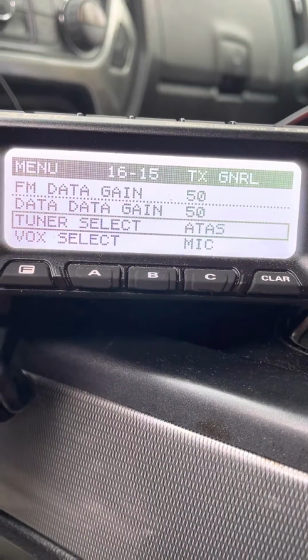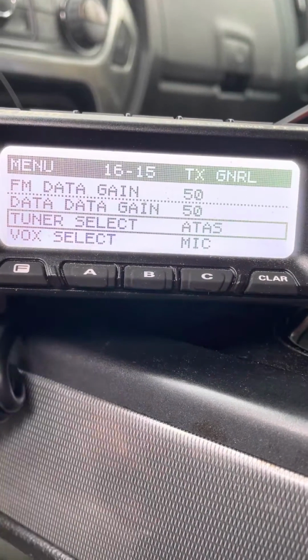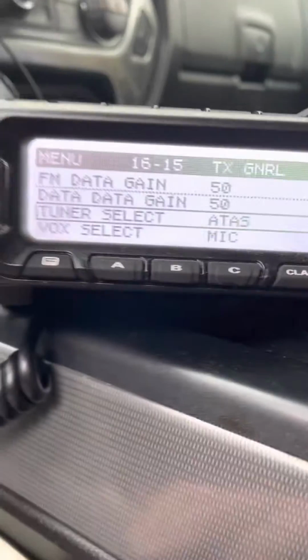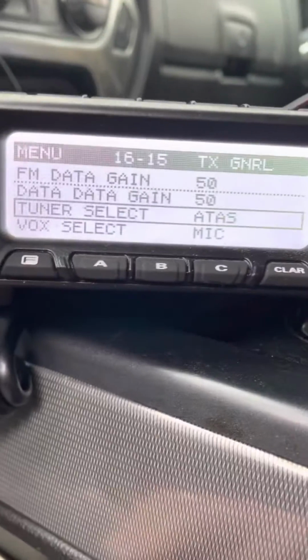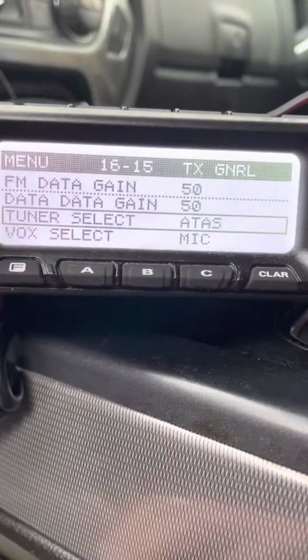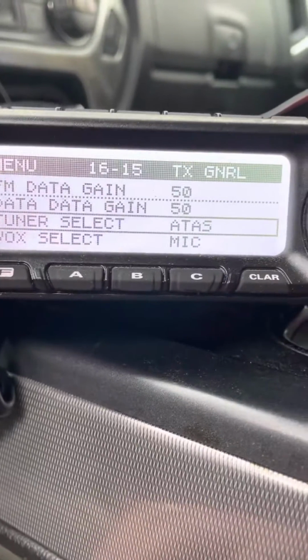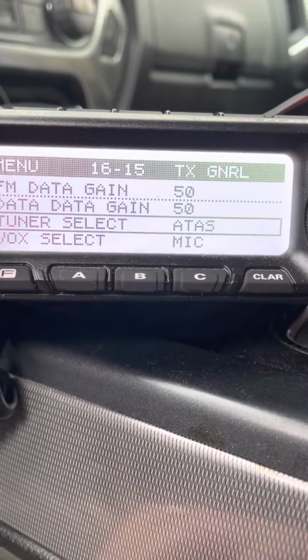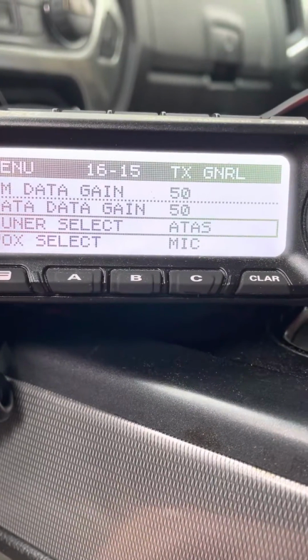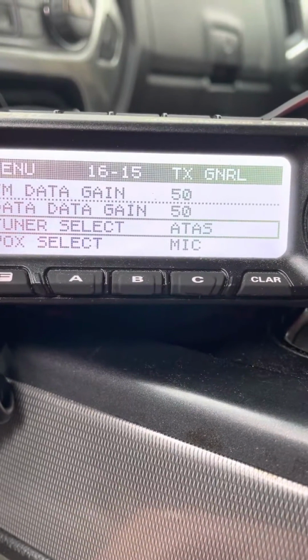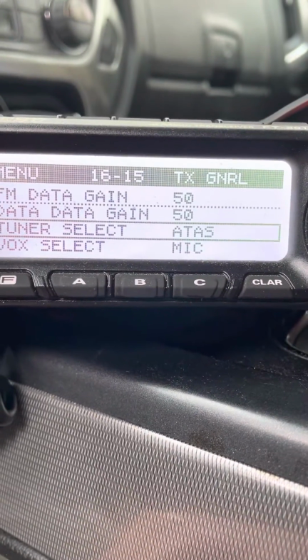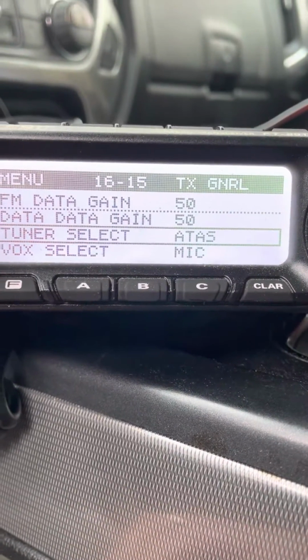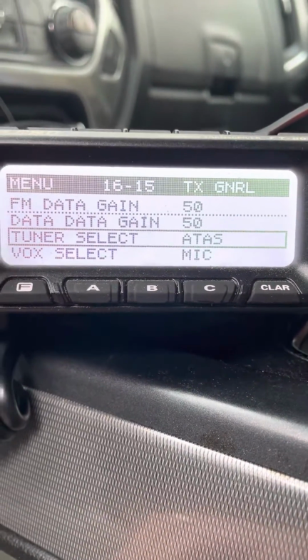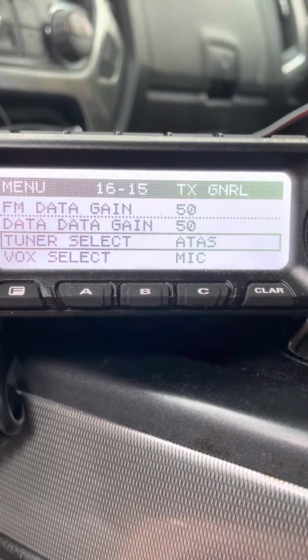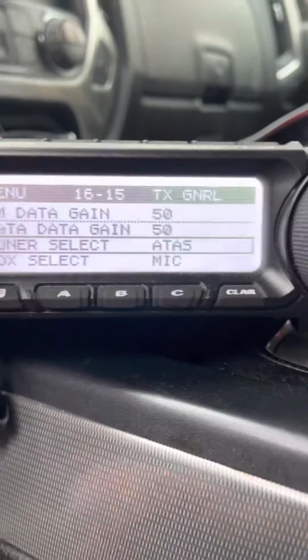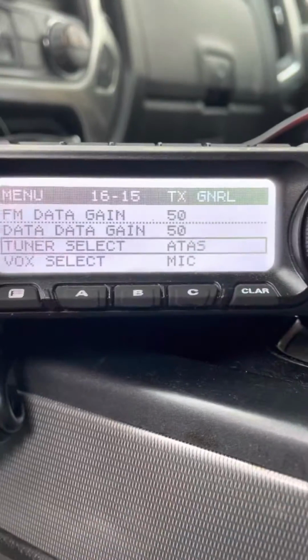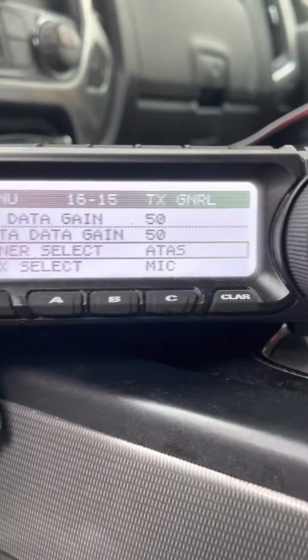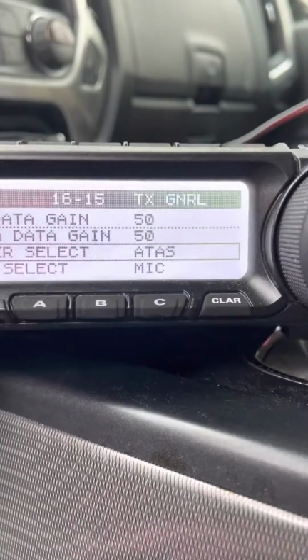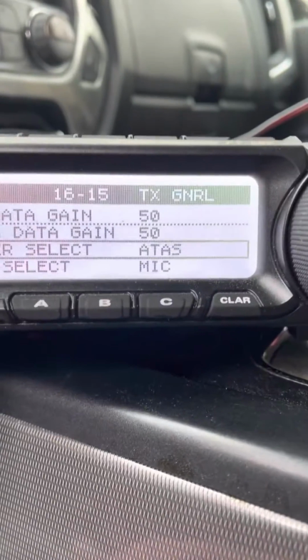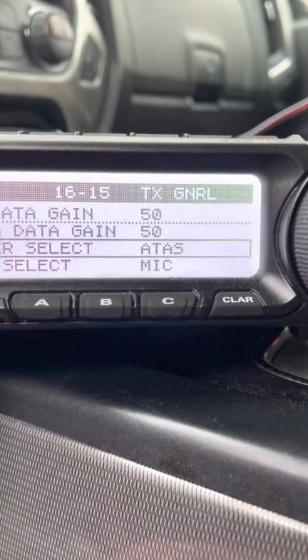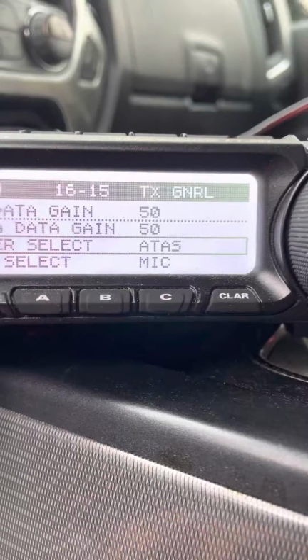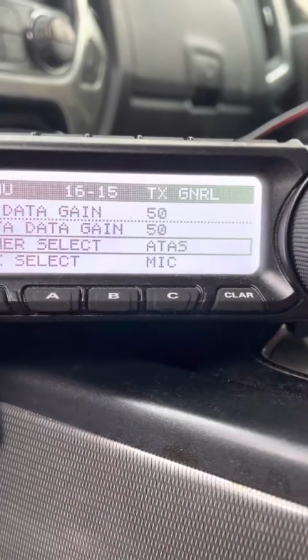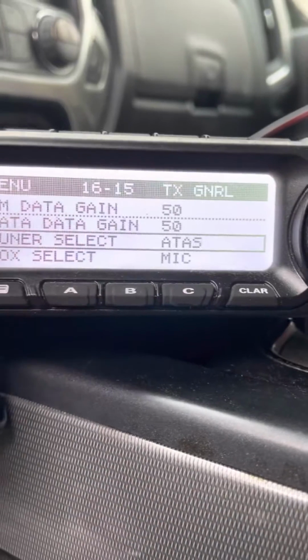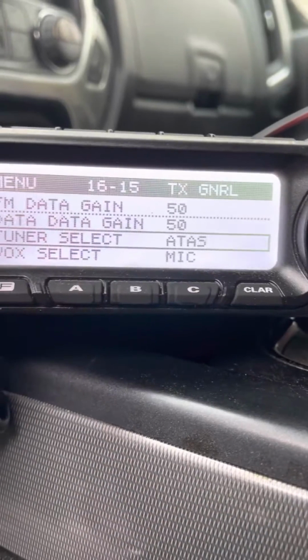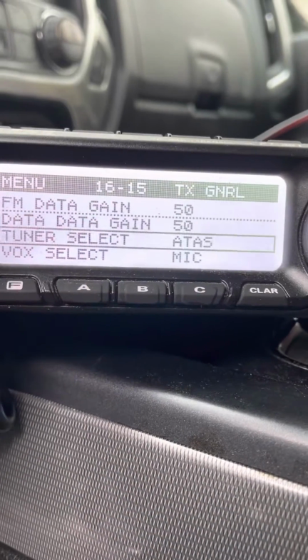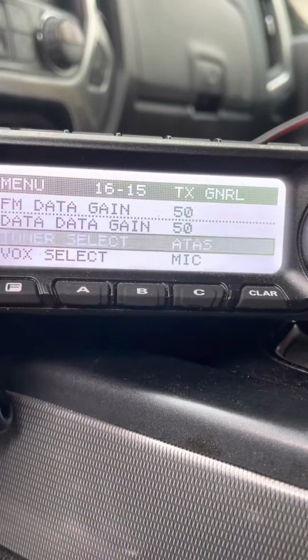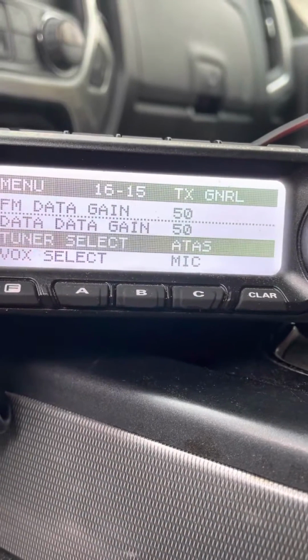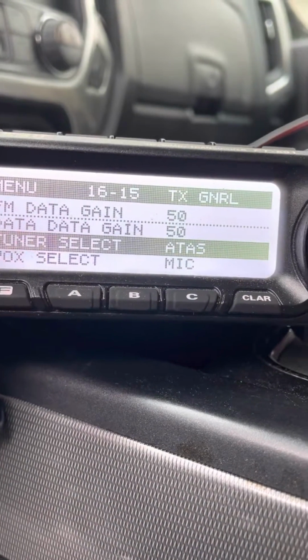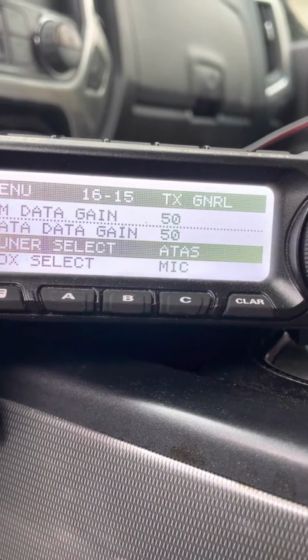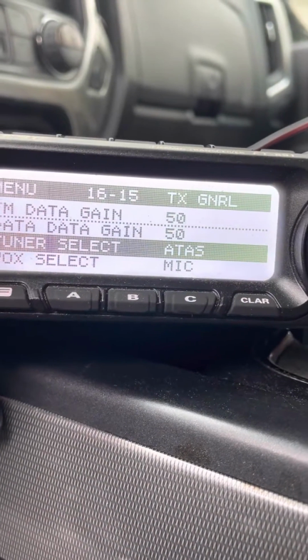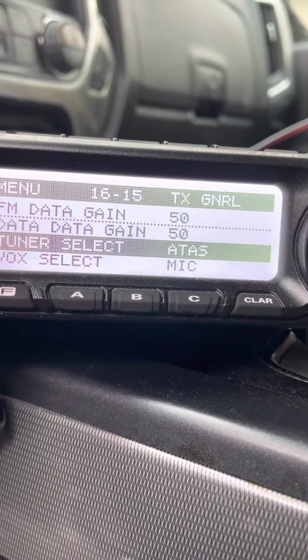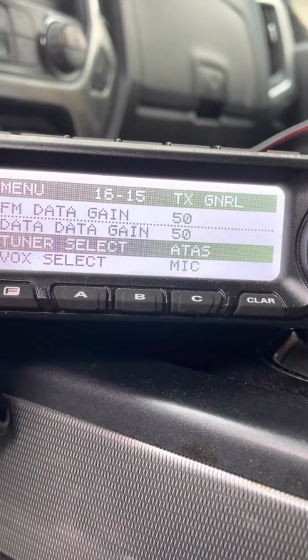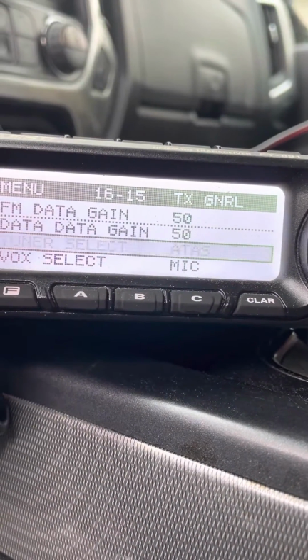16, 15, tuner select, and you're going to push your button there and select the ATOS tuner.